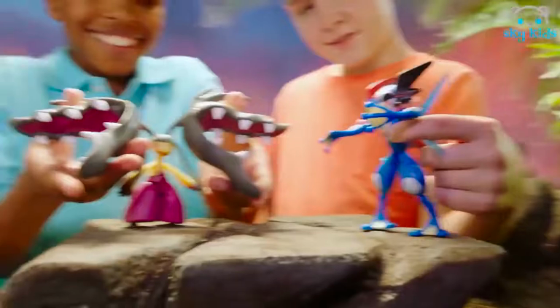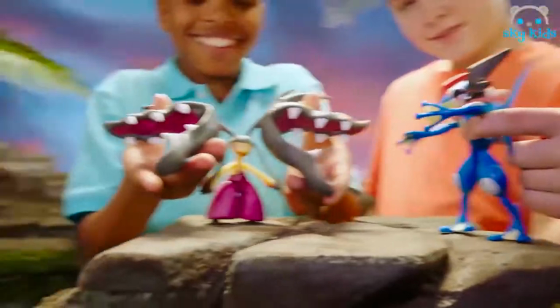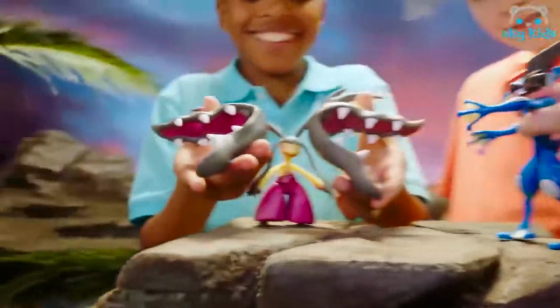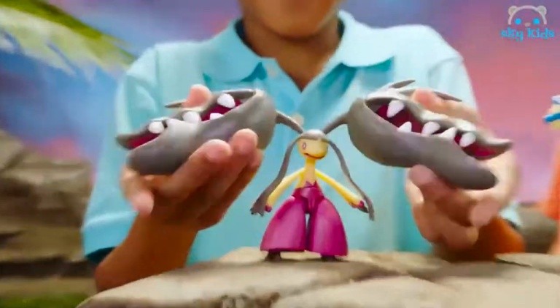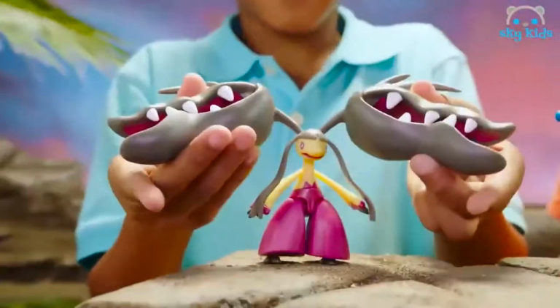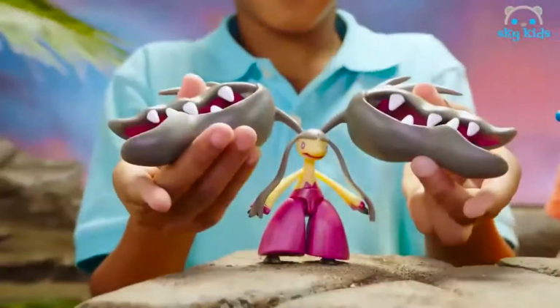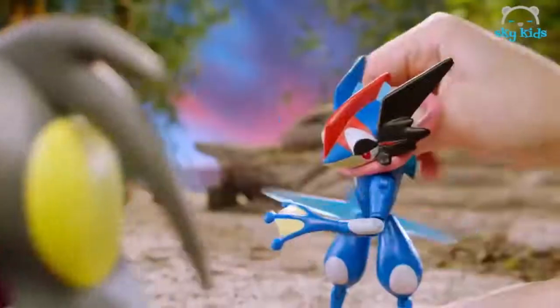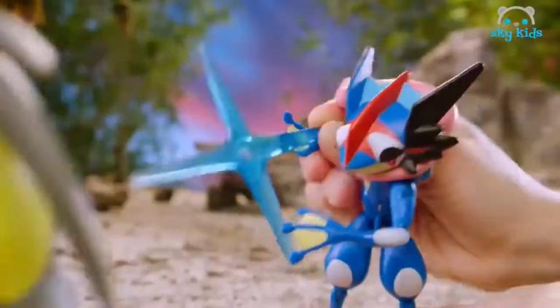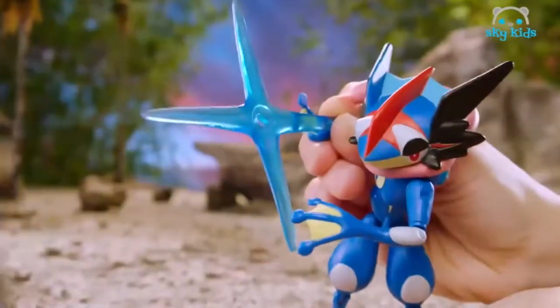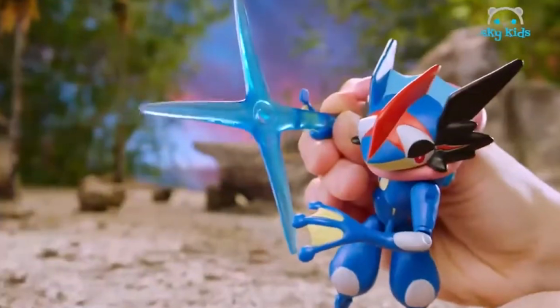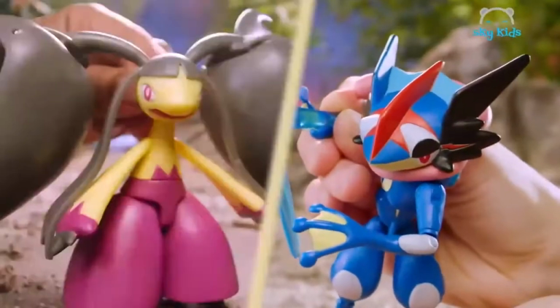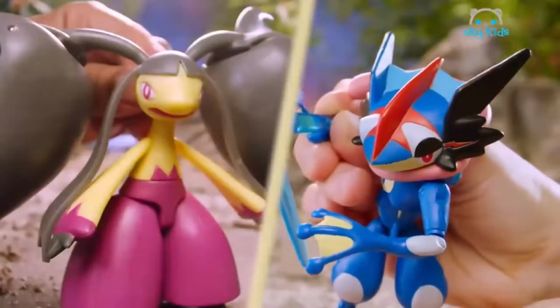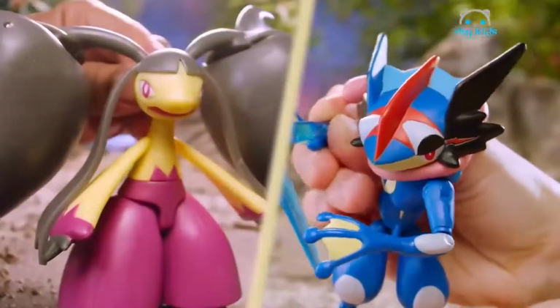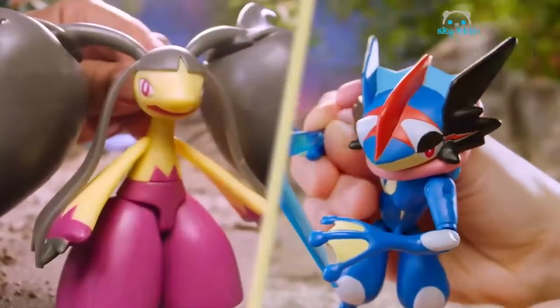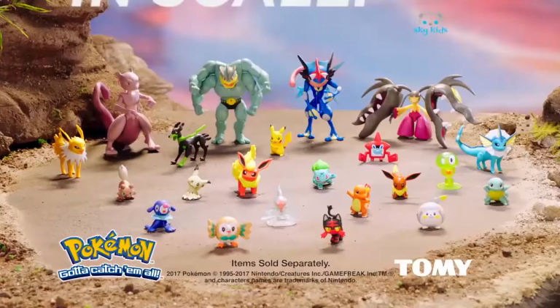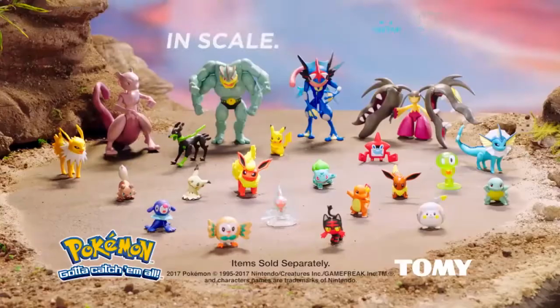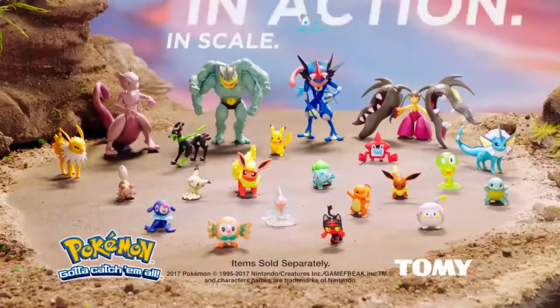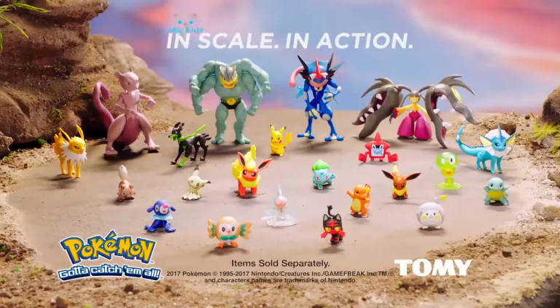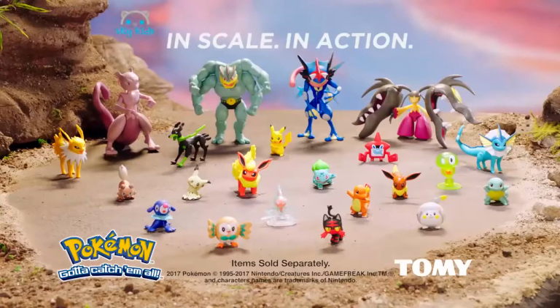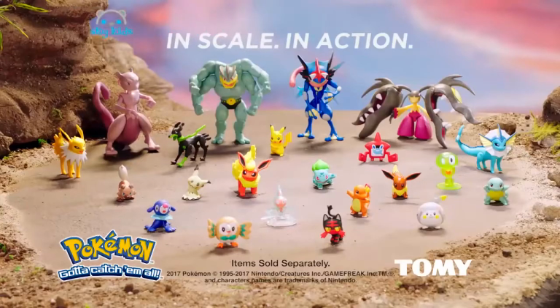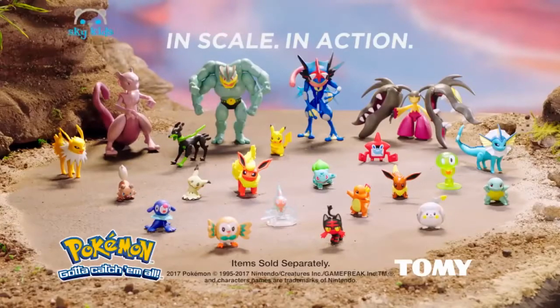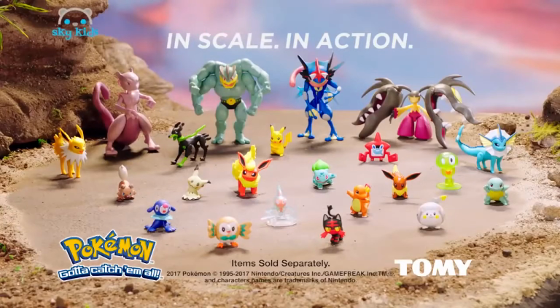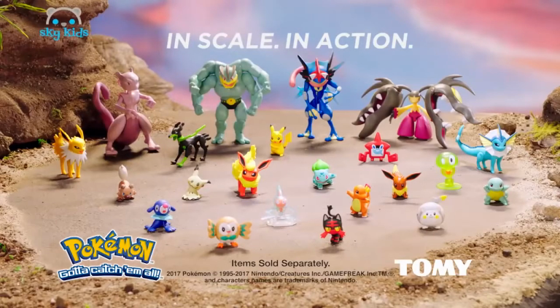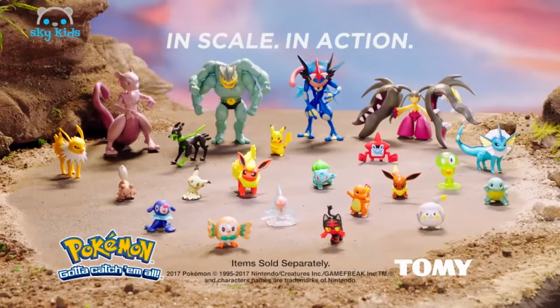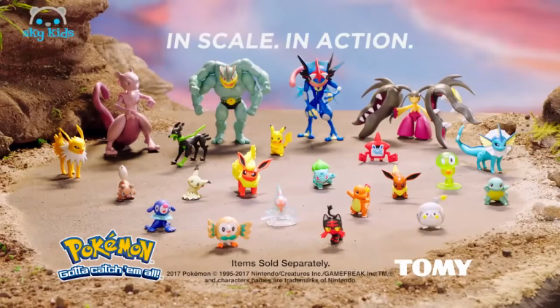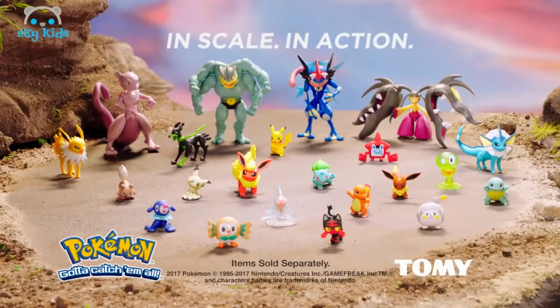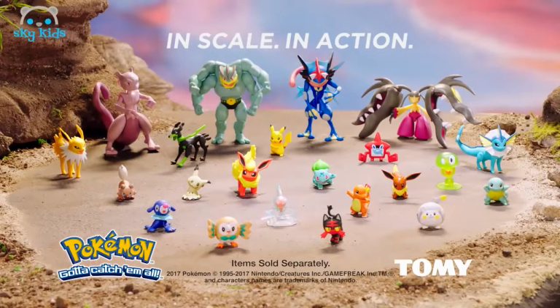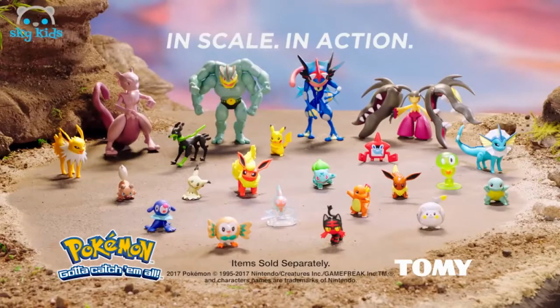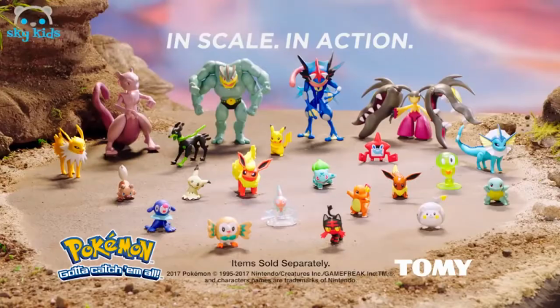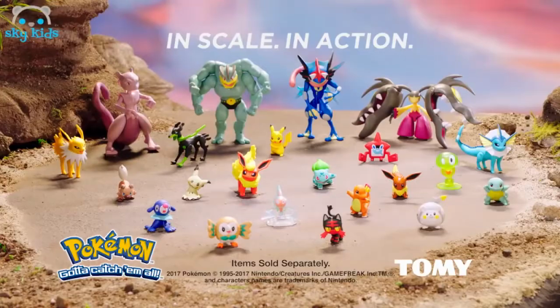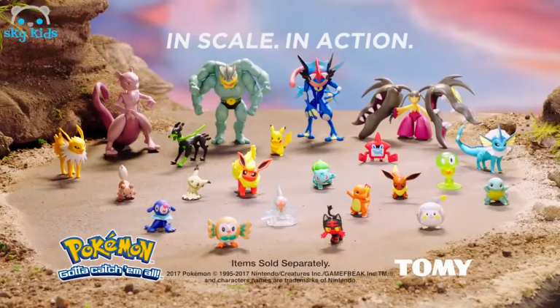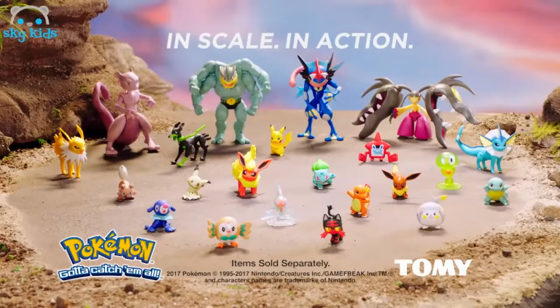Chomps its jaws. Who will win? You decide! In scale, in-action Pokémon figures. Figures sold separately from Tomy.